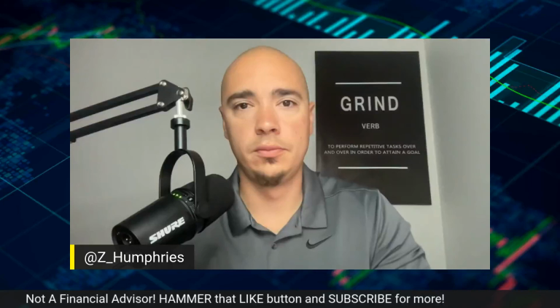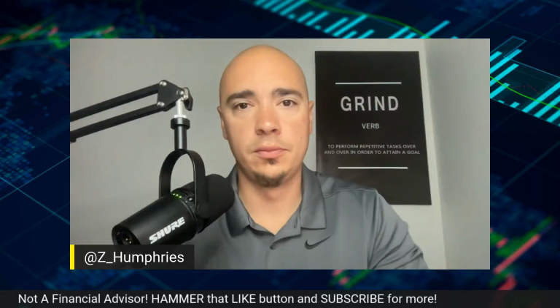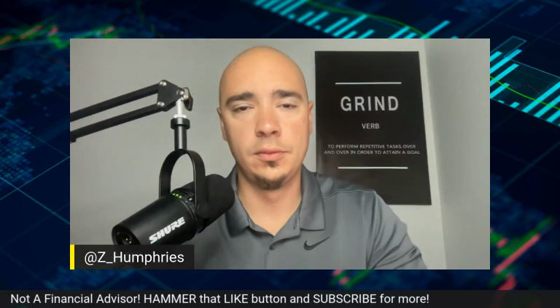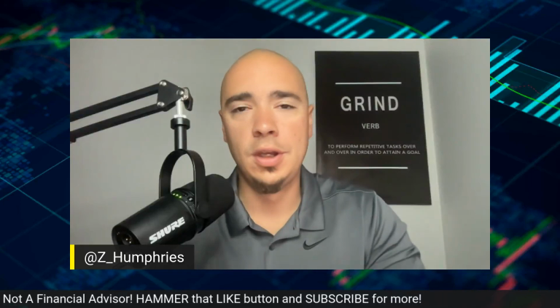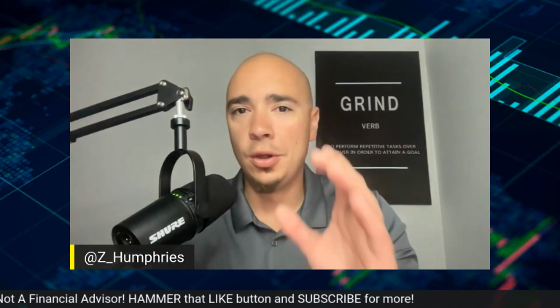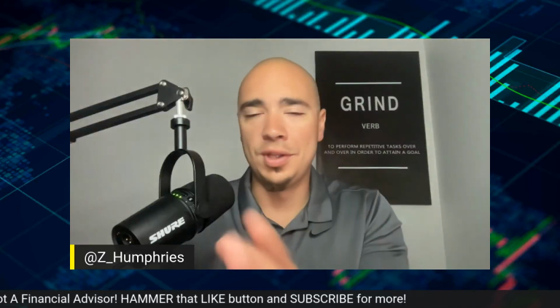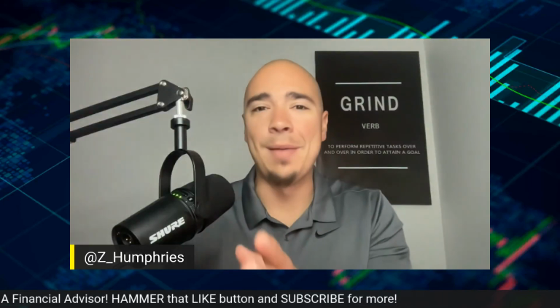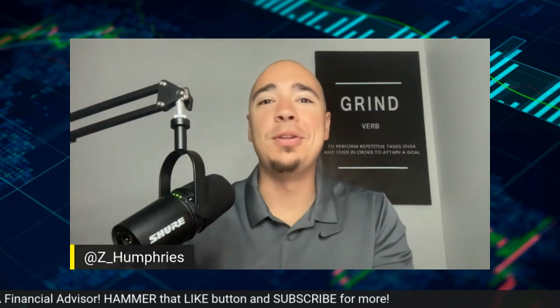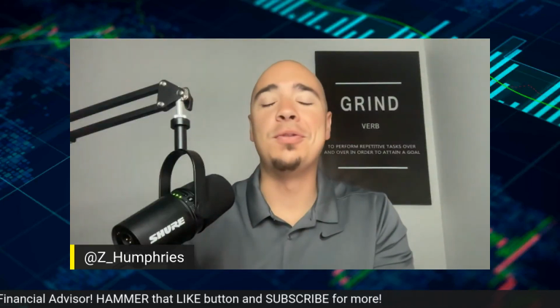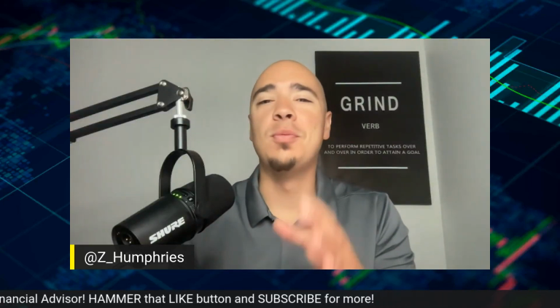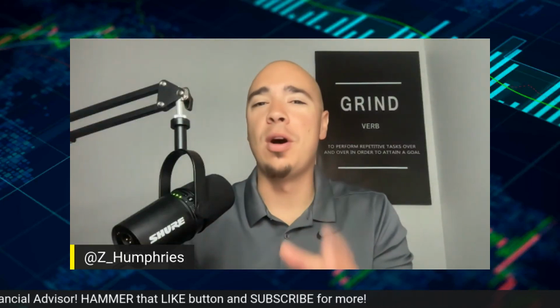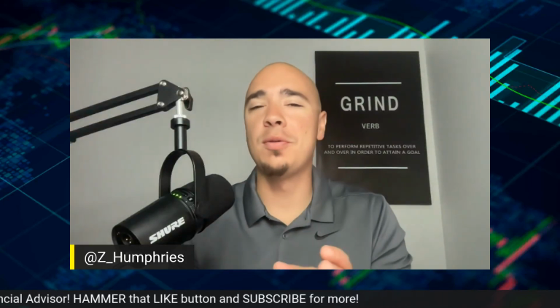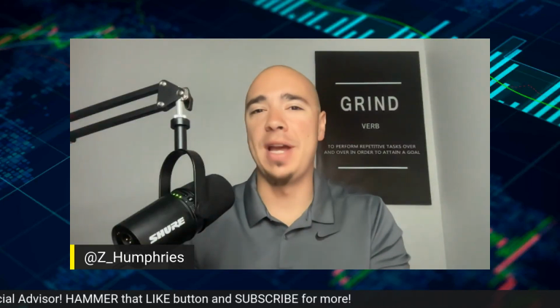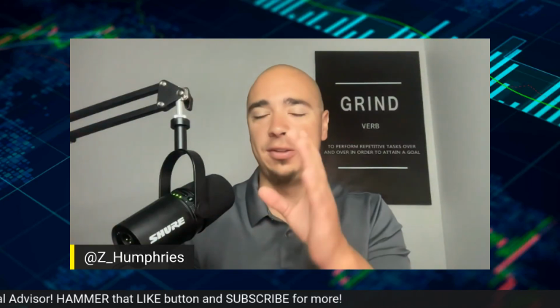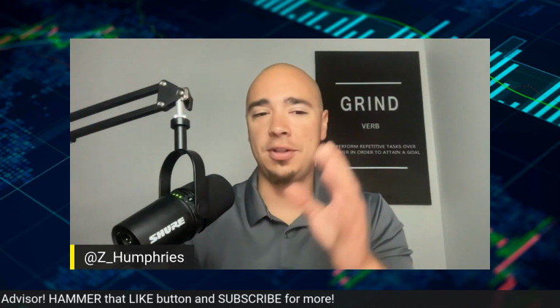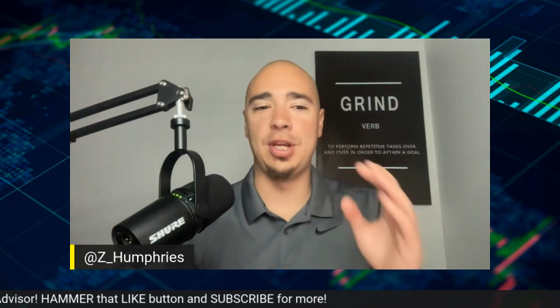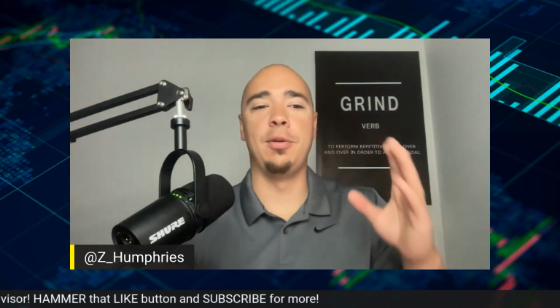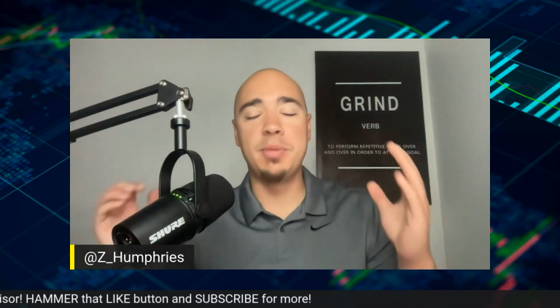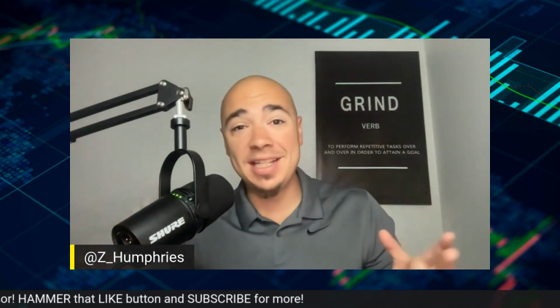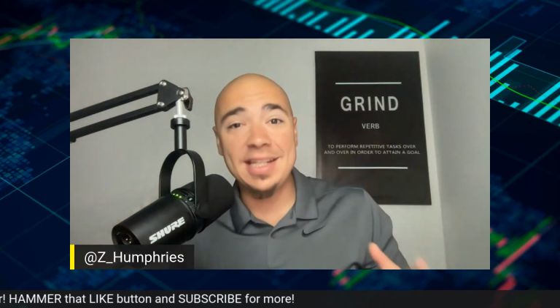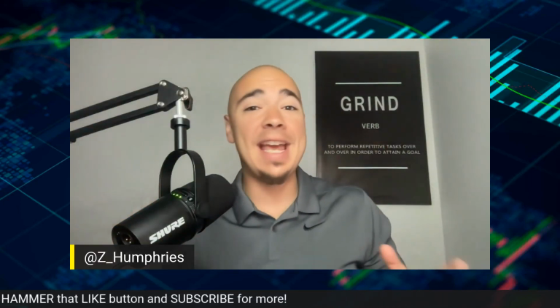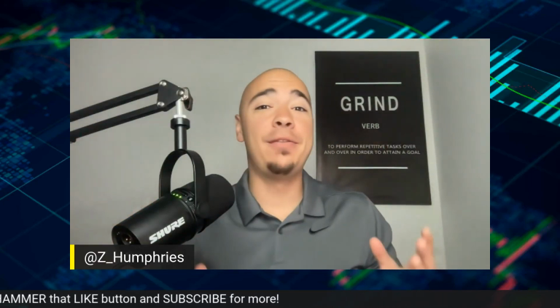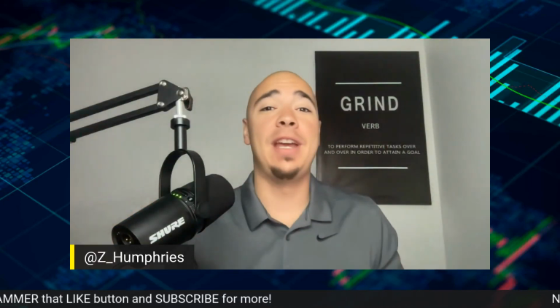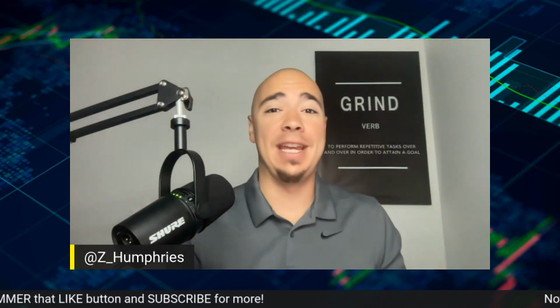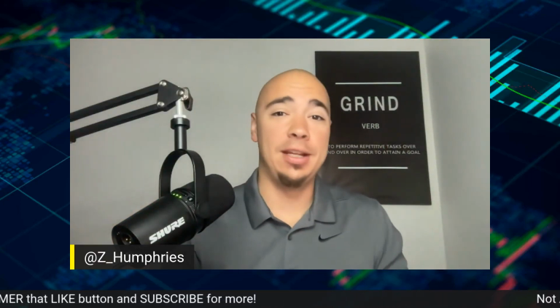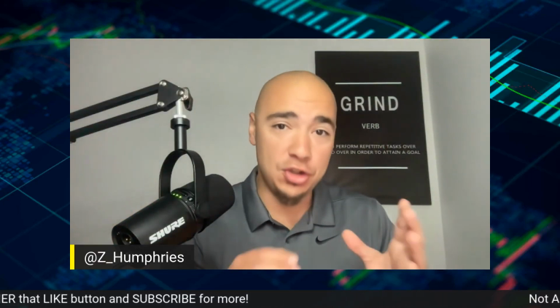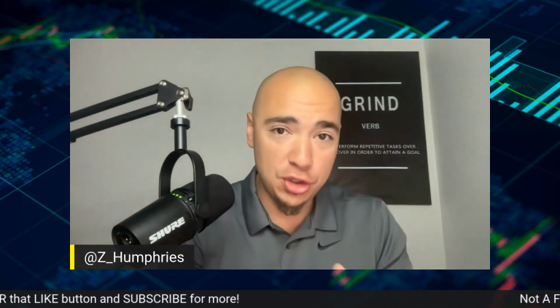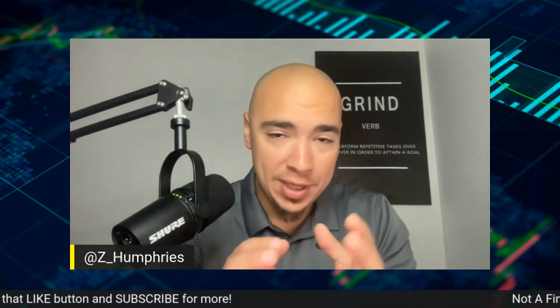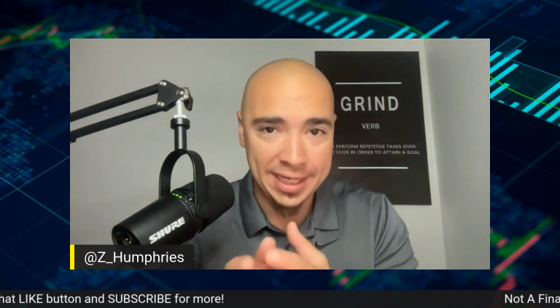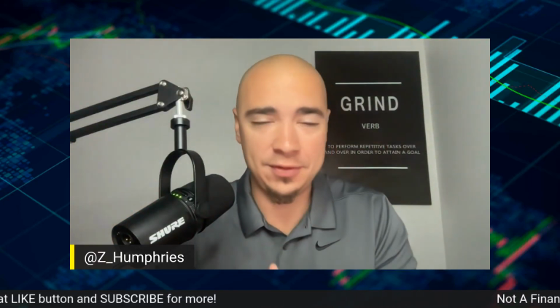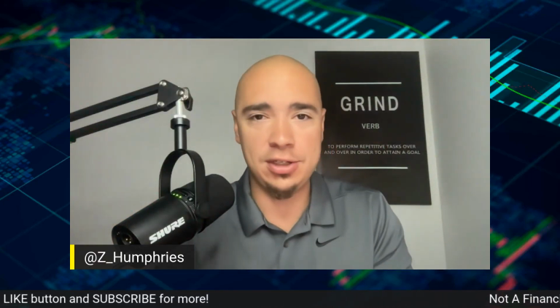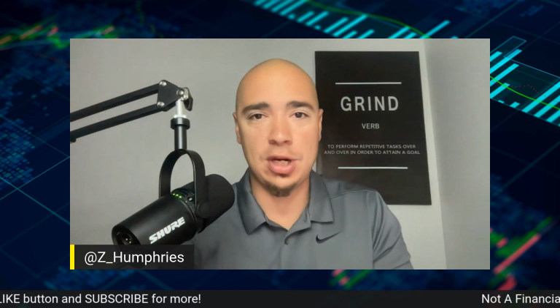What's happening, YouTube? Welcome back to the channel. BTFA, new NFT drop.